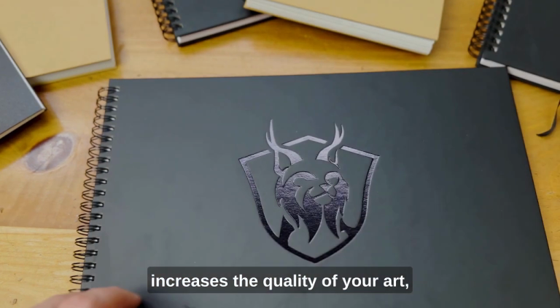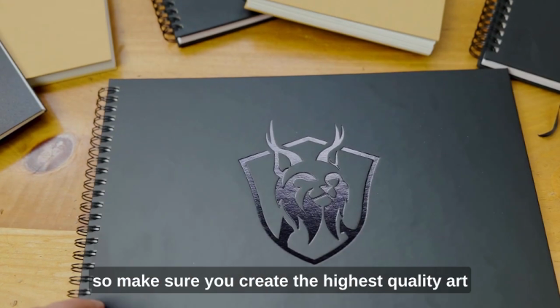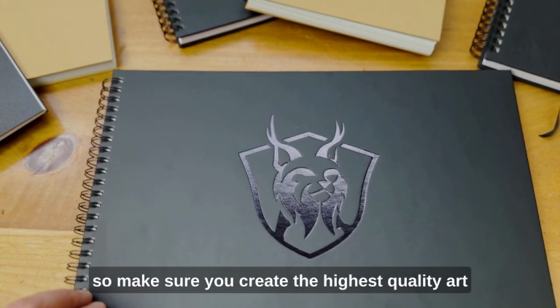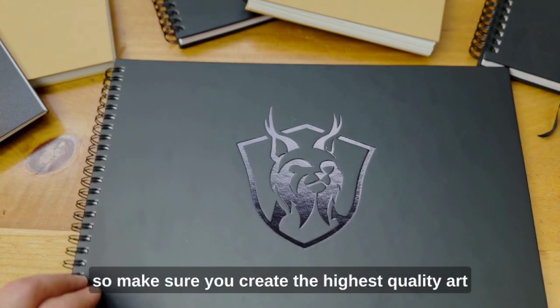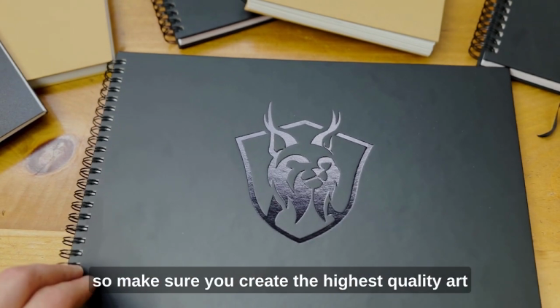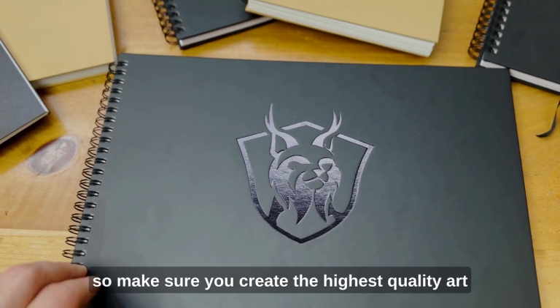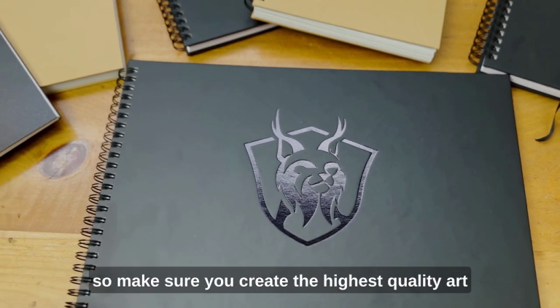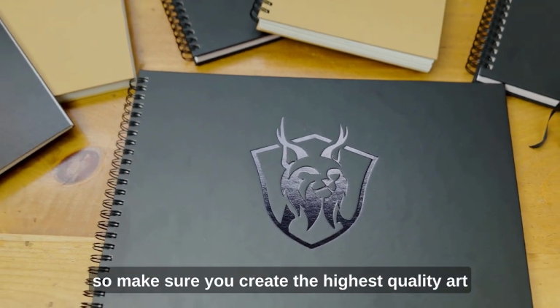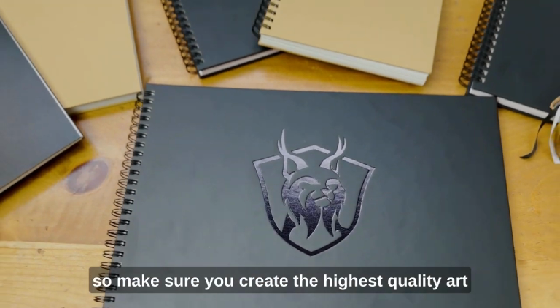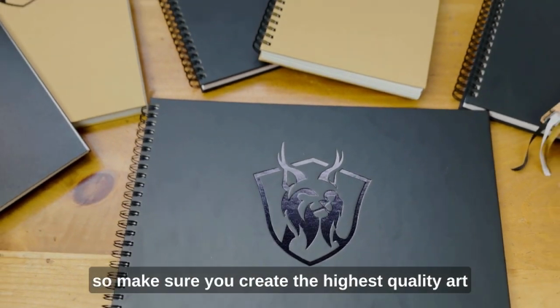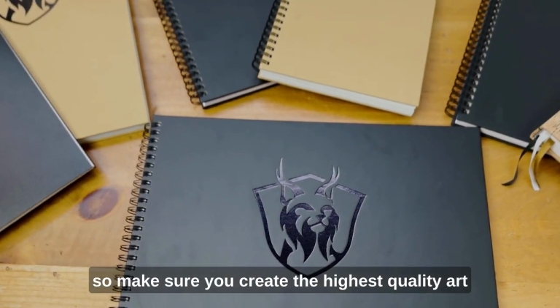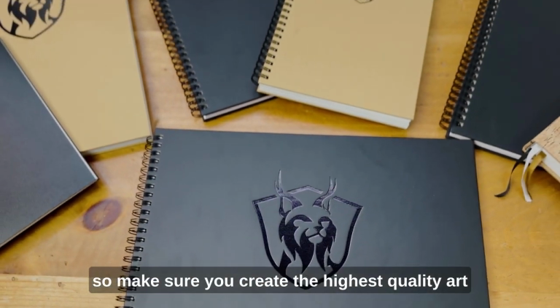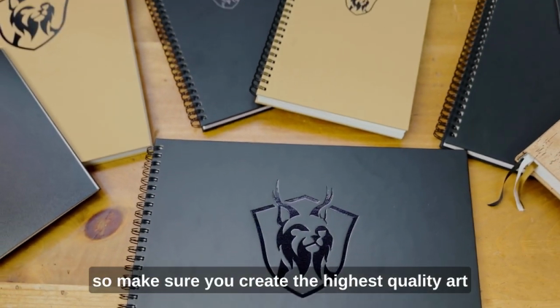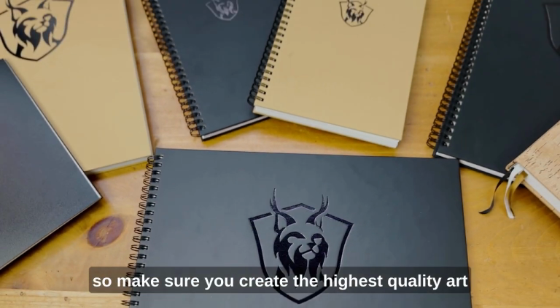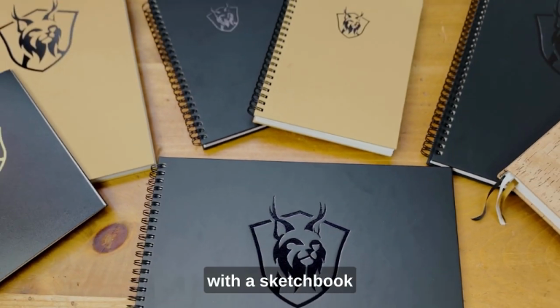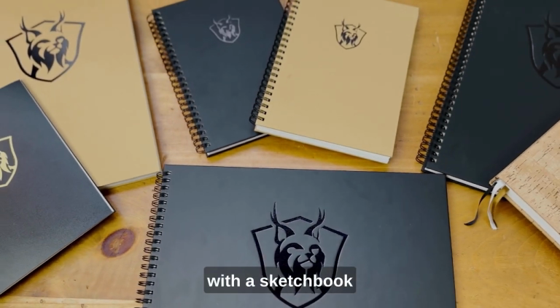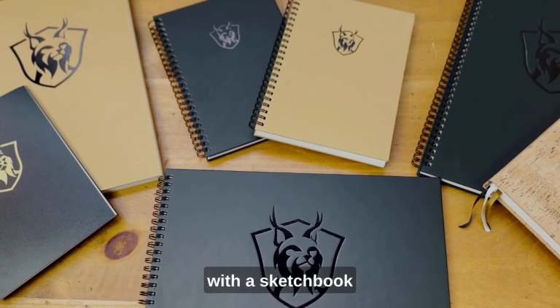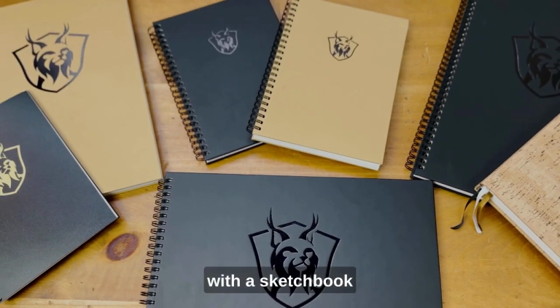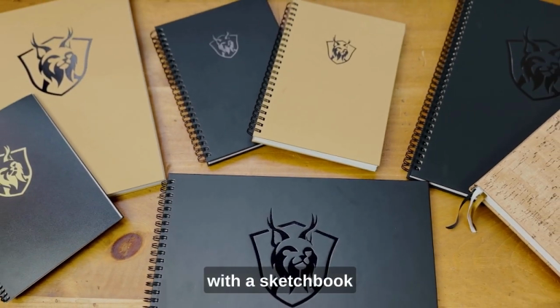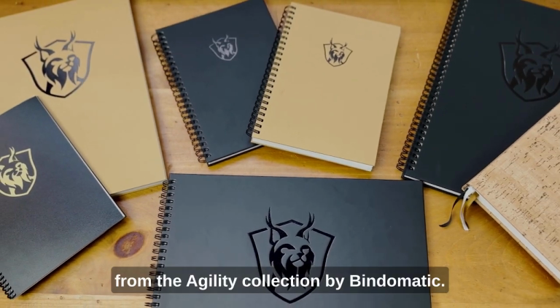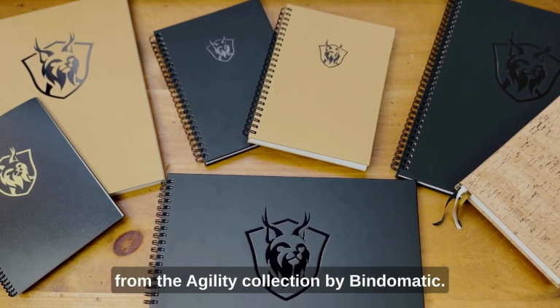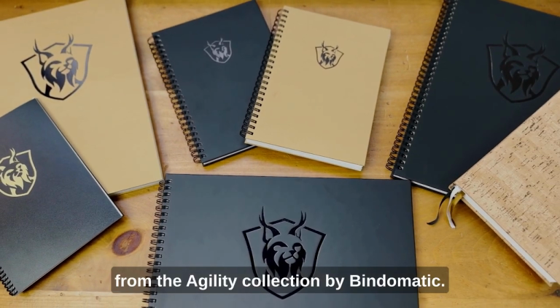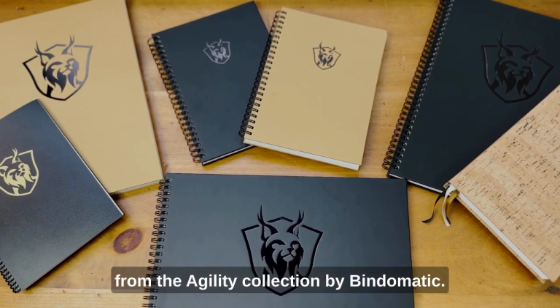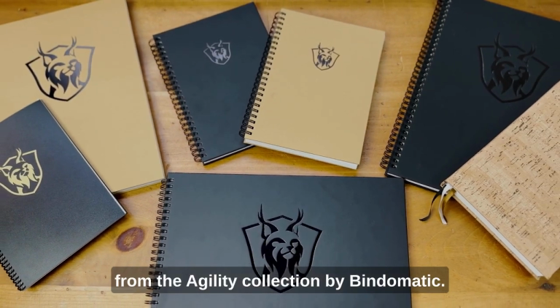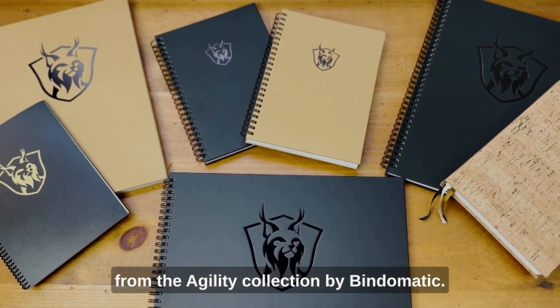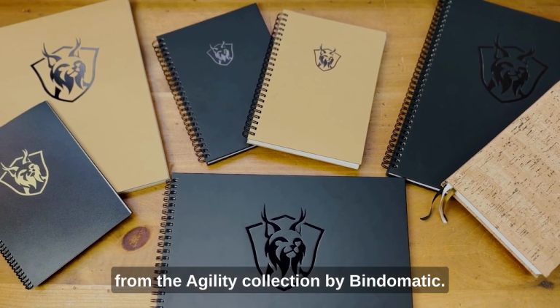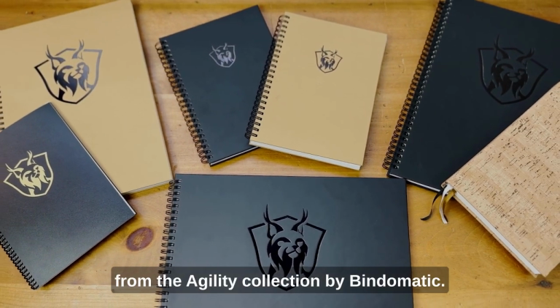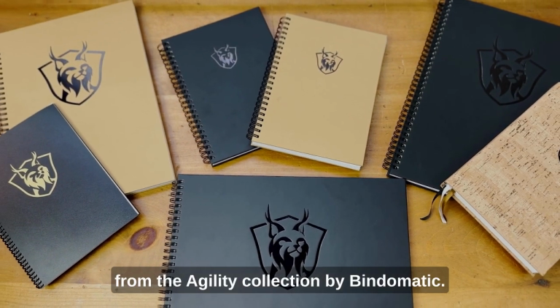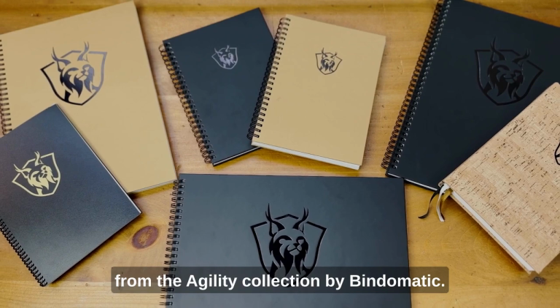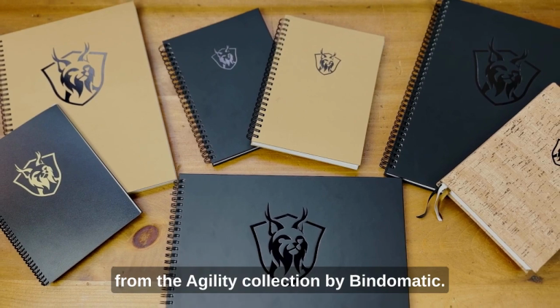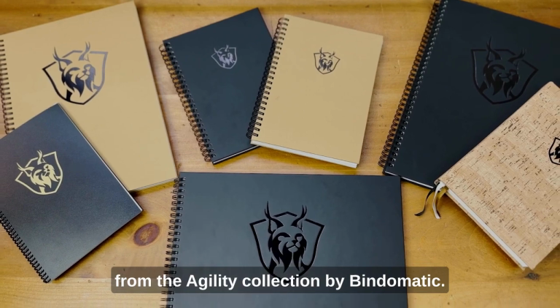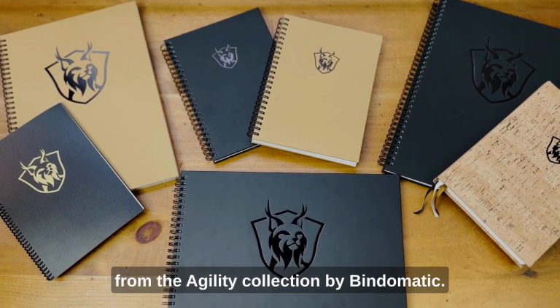So make sure you create the highest quality art with a sketchpad from the Agility Collection by Bindomatic.